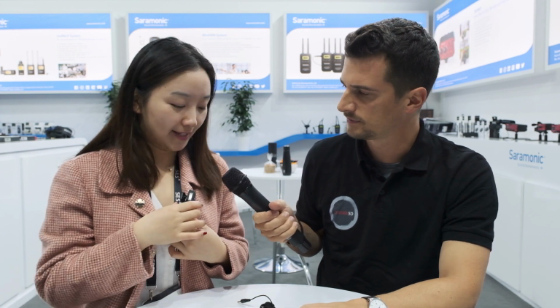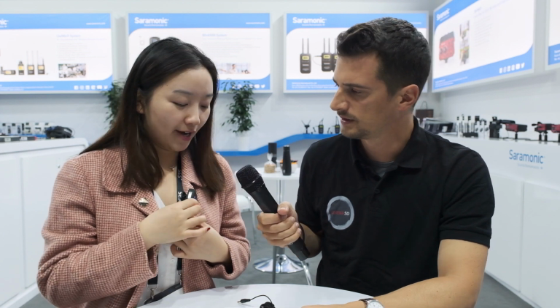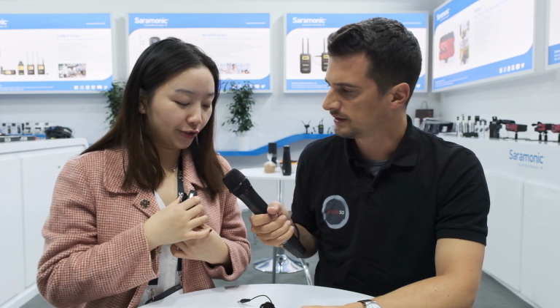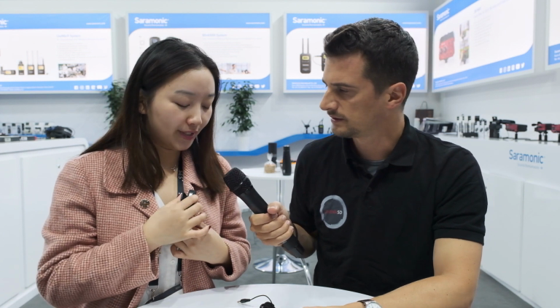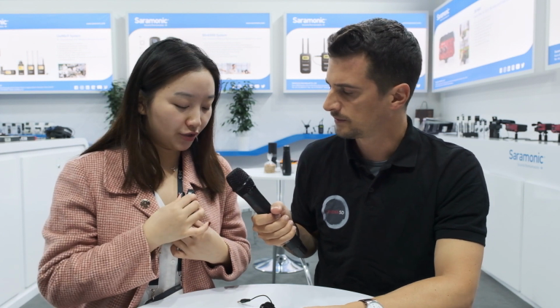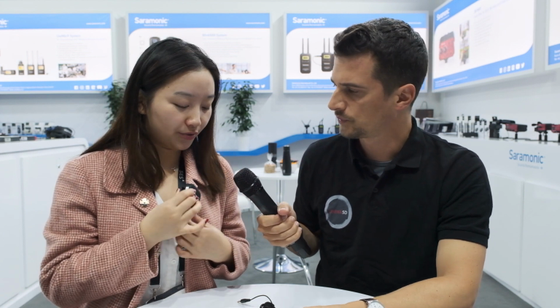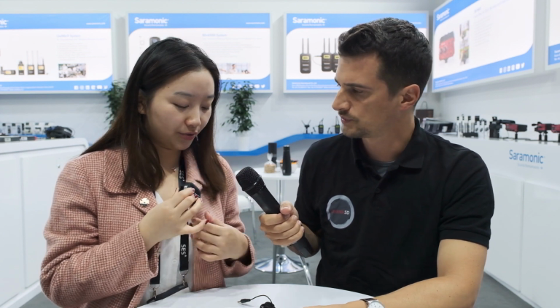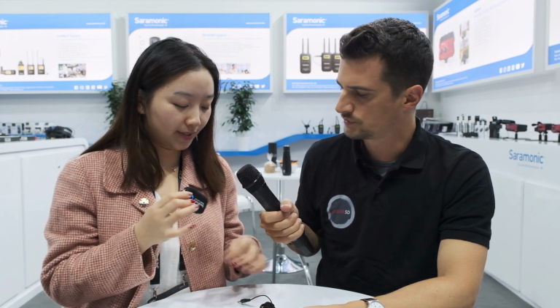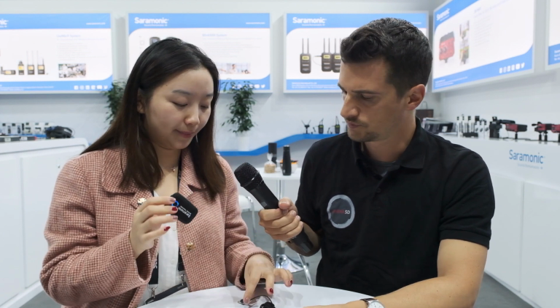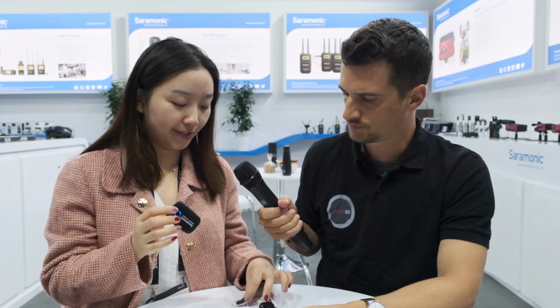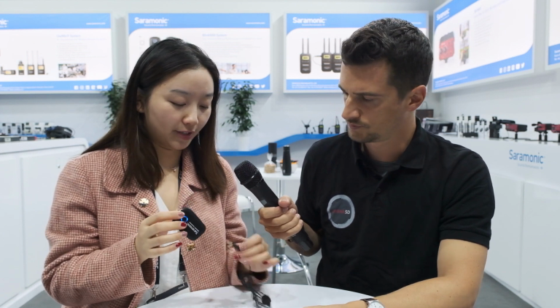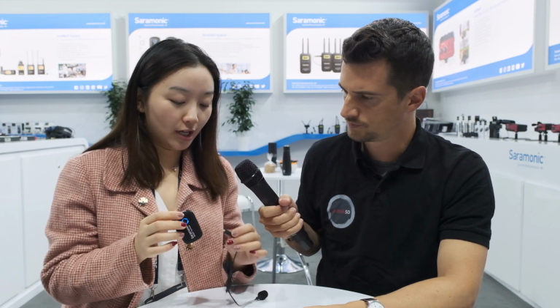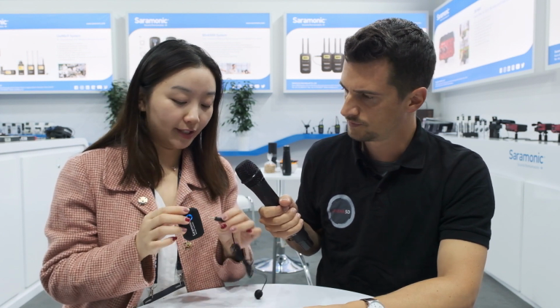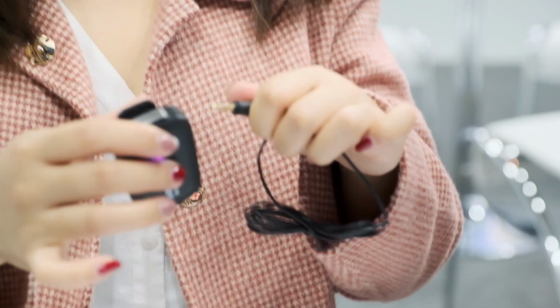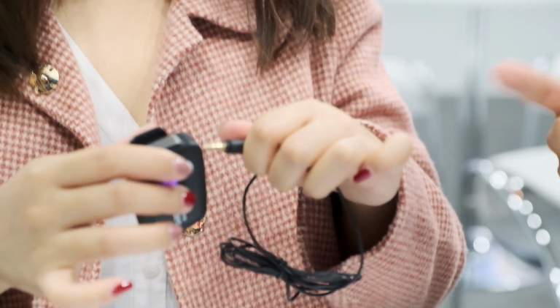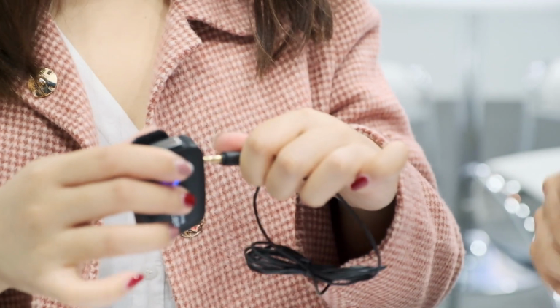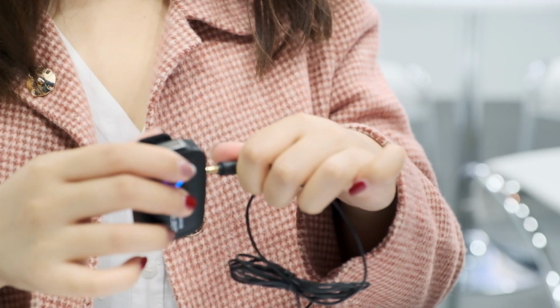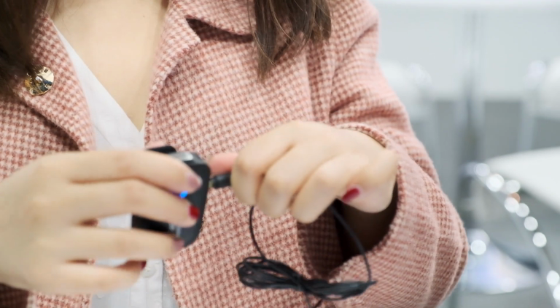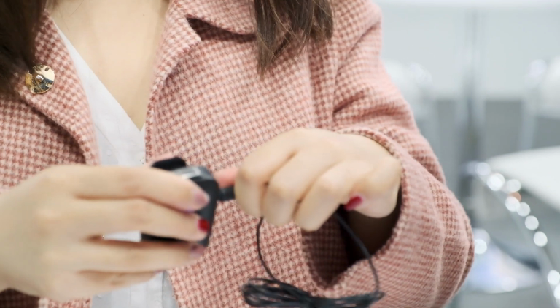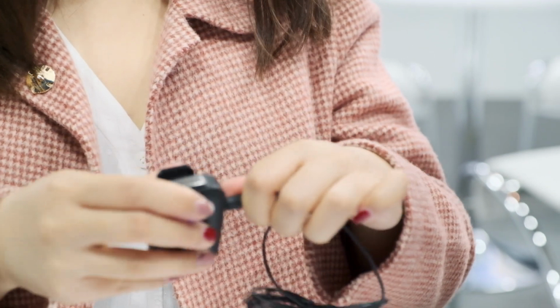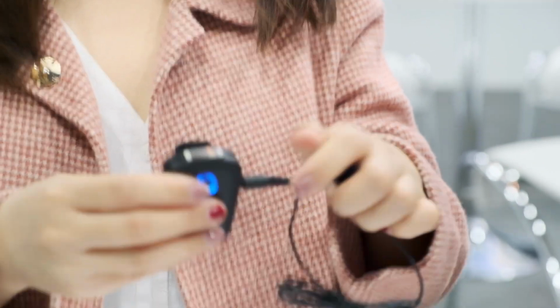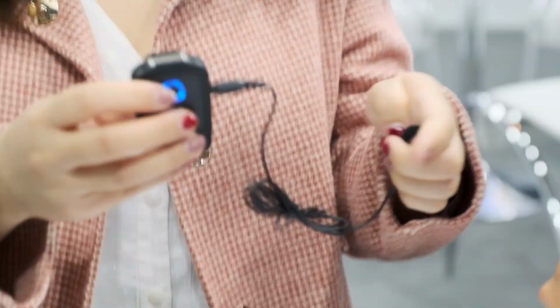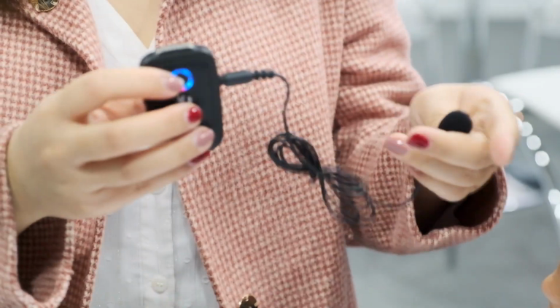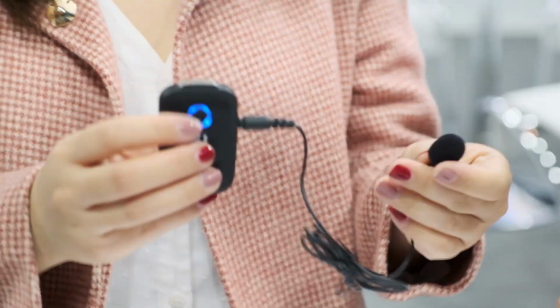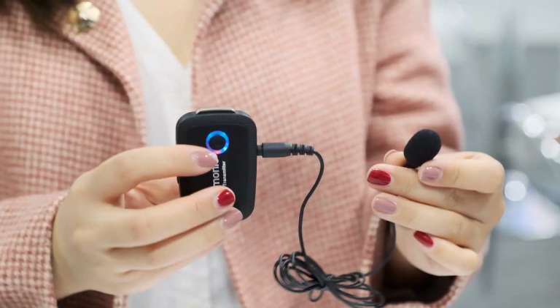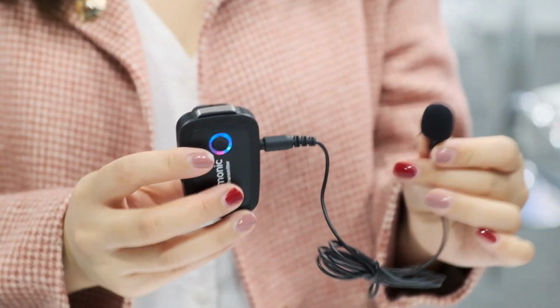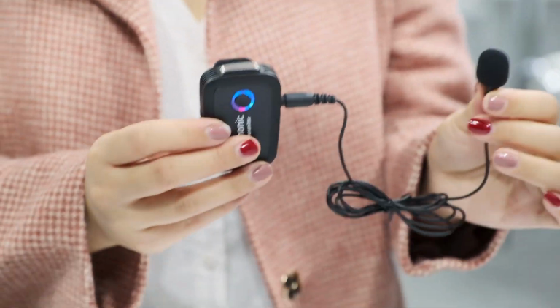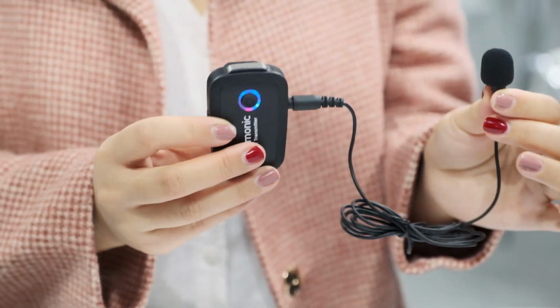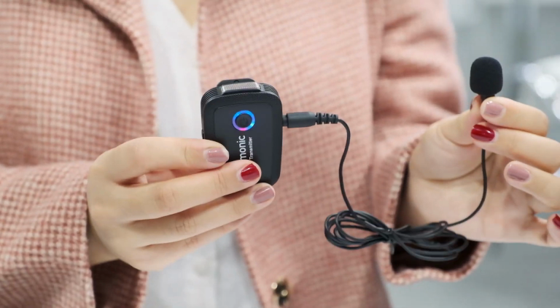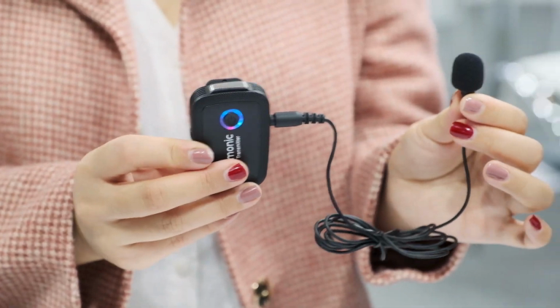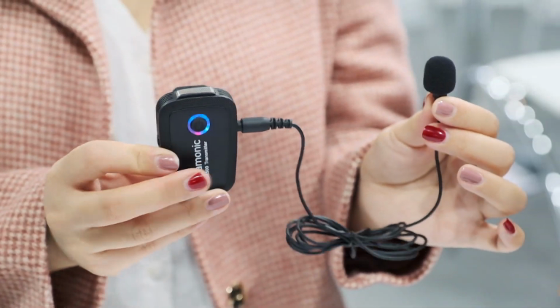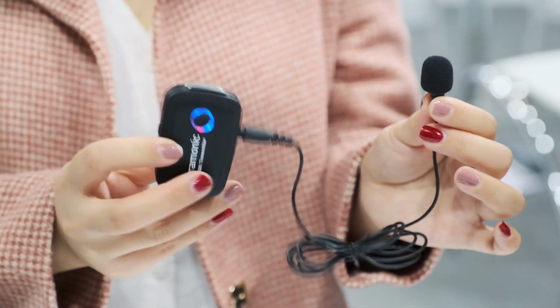Or you can choose to clip the included lavalier mic if you want to hide the transmitter in your pocket.